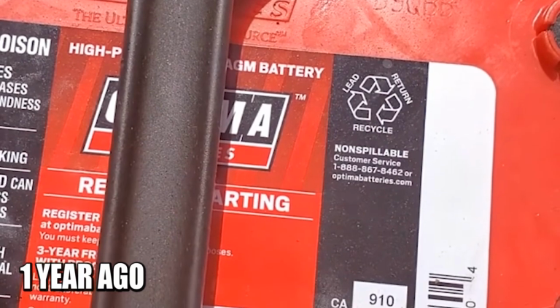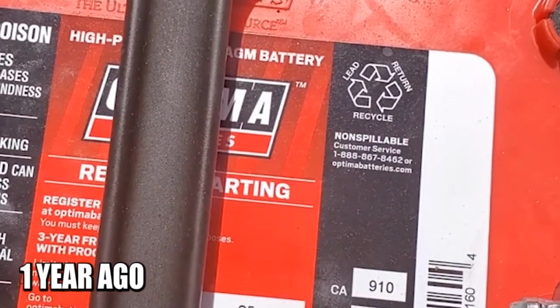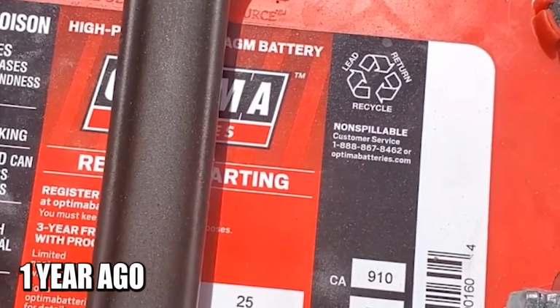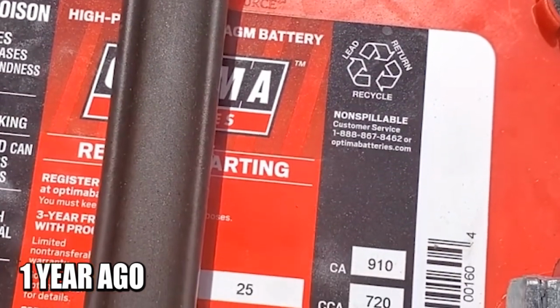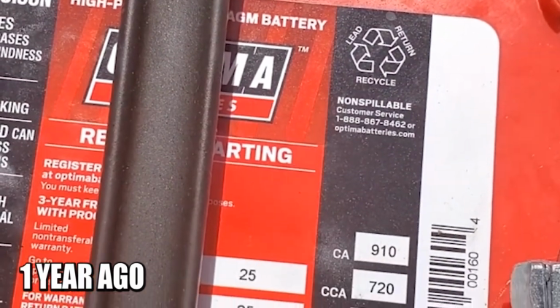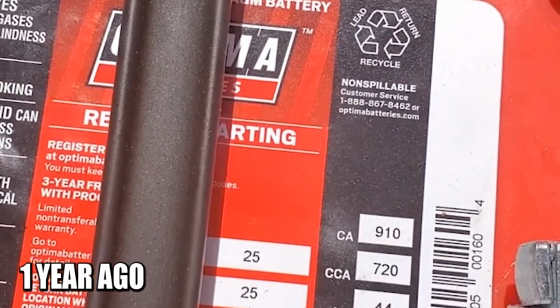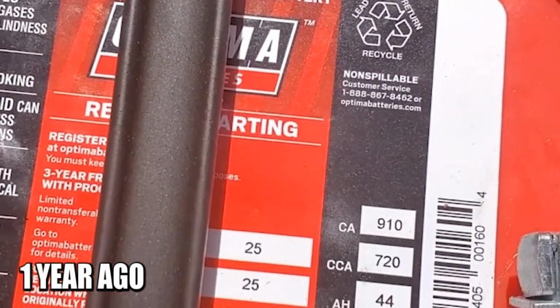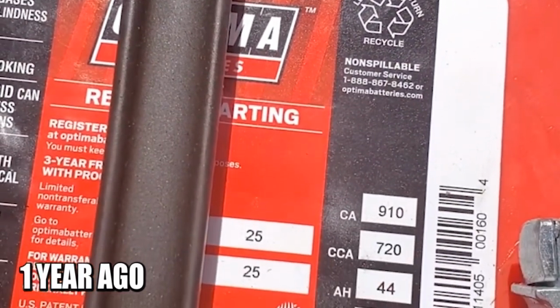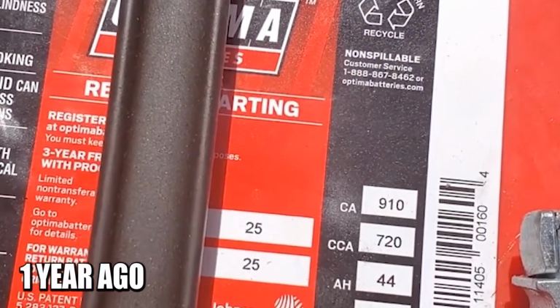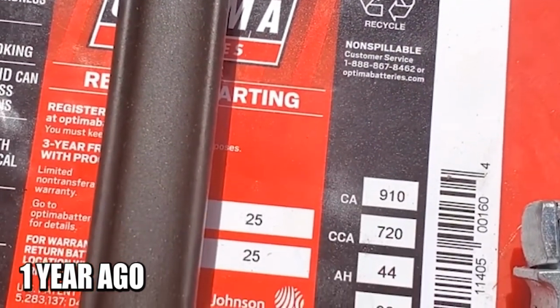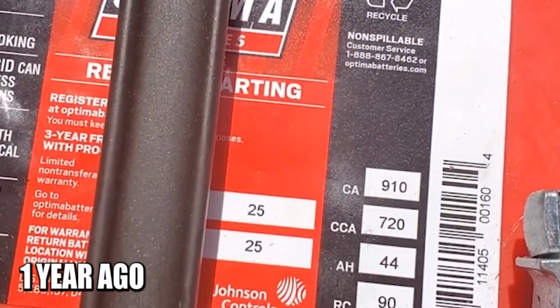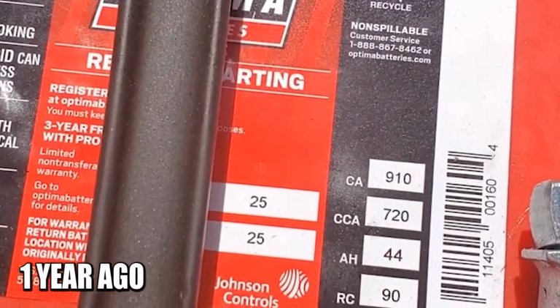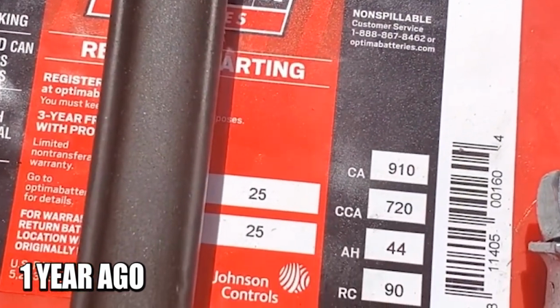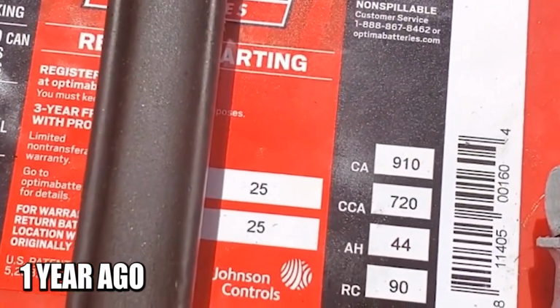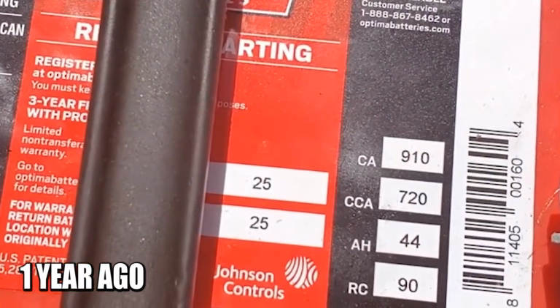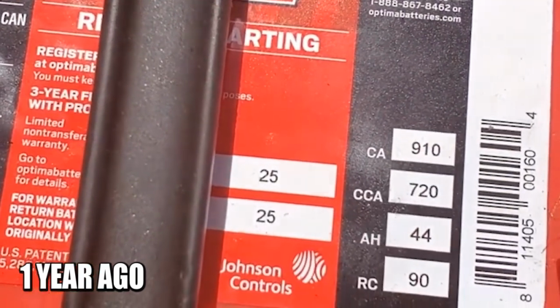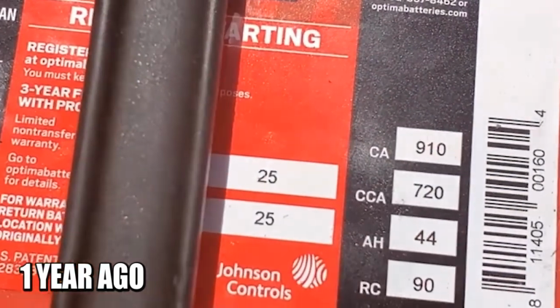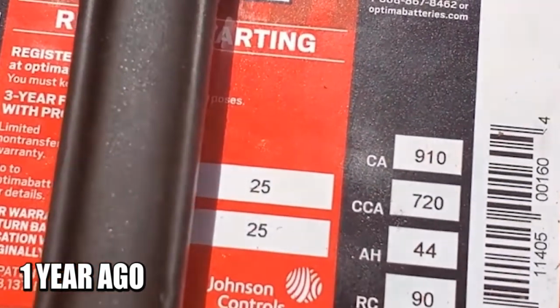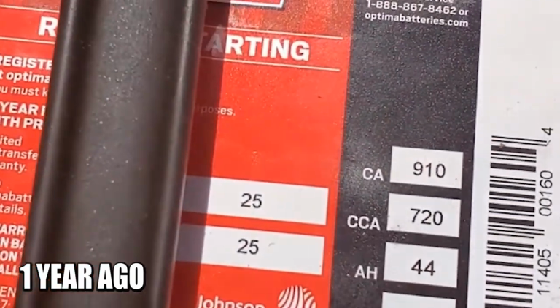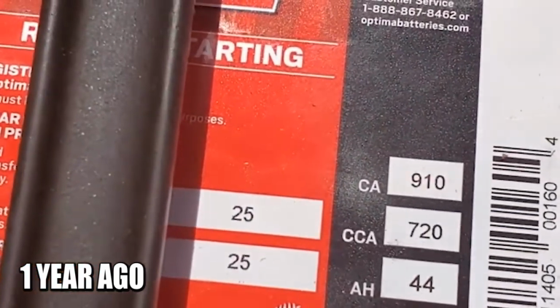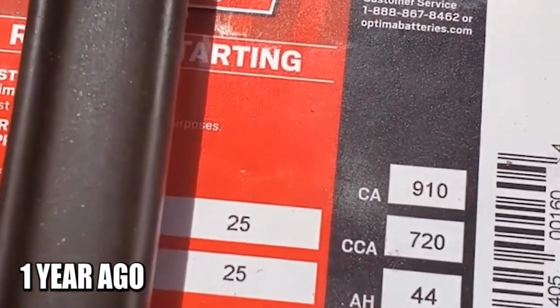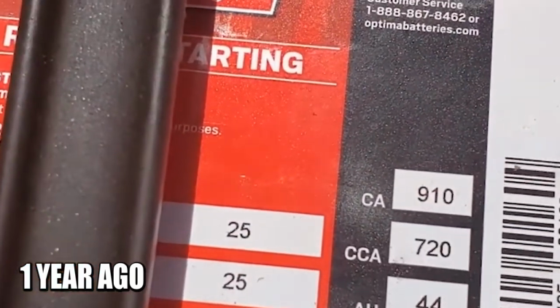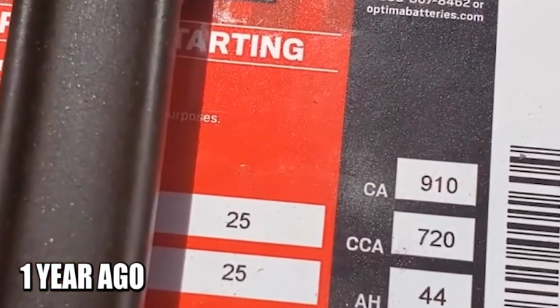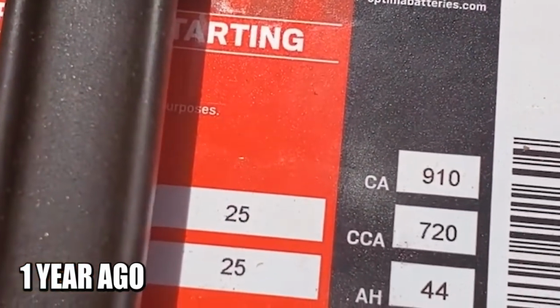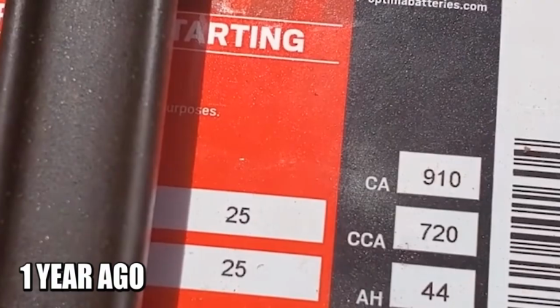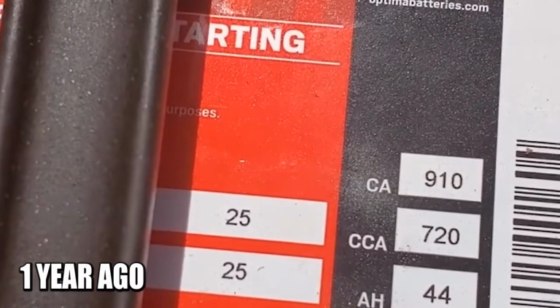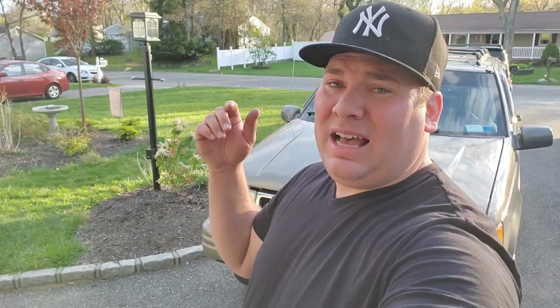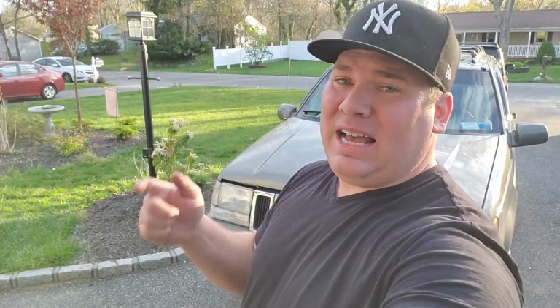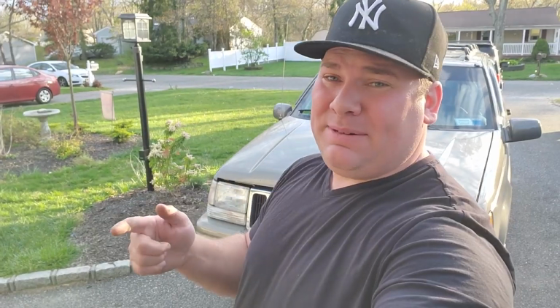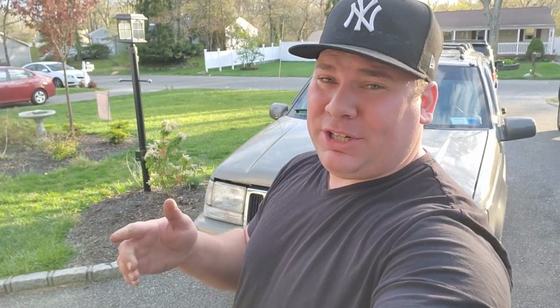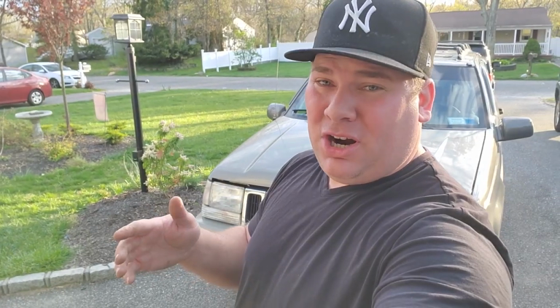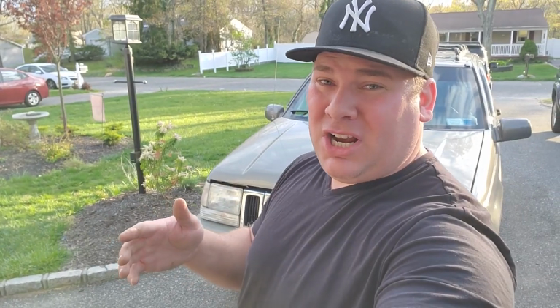This battery has 44 amp hours and a 90-minute reserve capacity. These batteries are supposed to last up to three times longer than your average battery, and they come with a three-year free full replacement warranty.